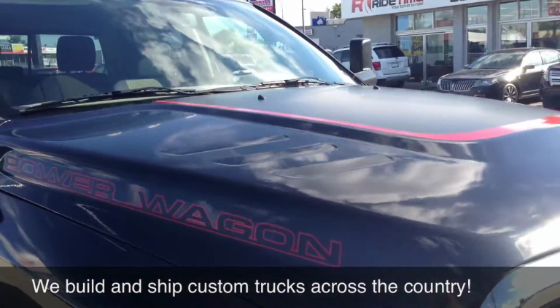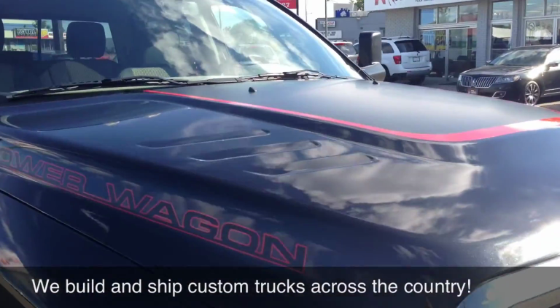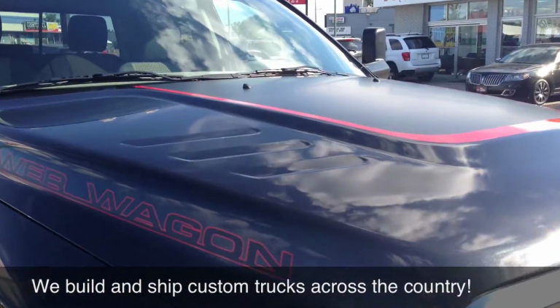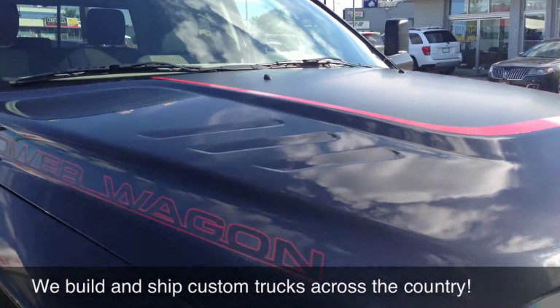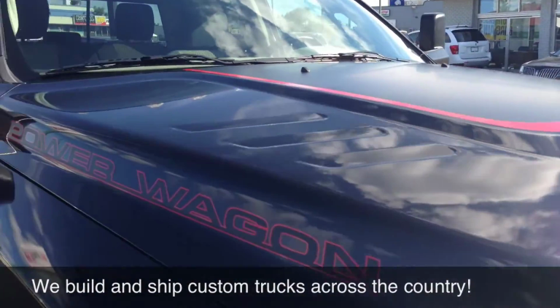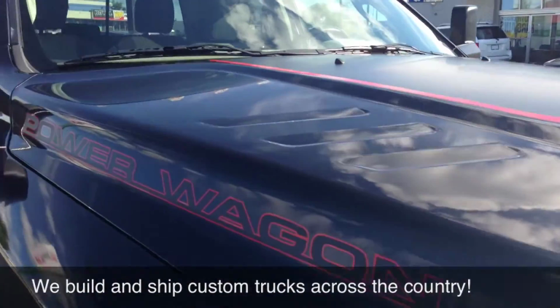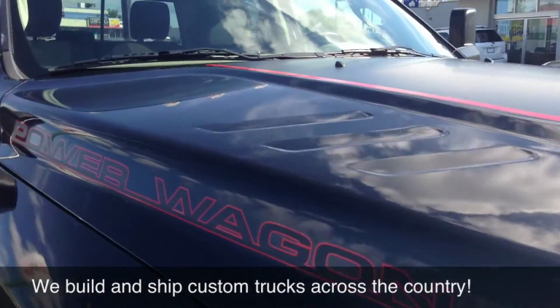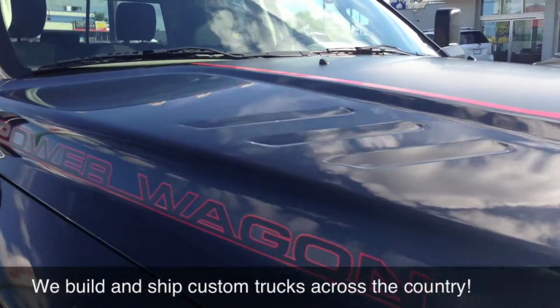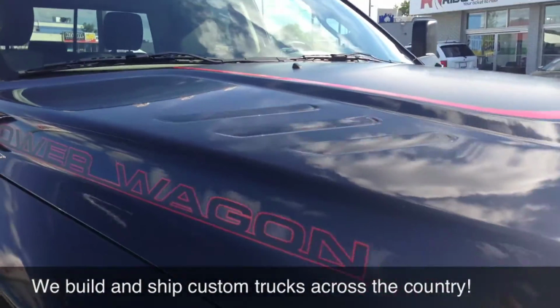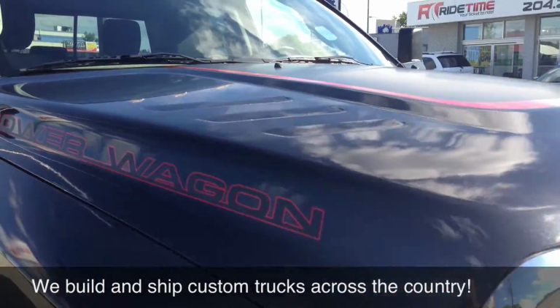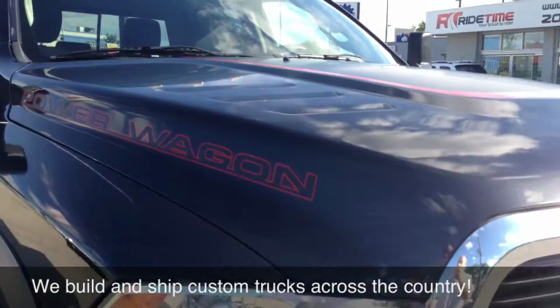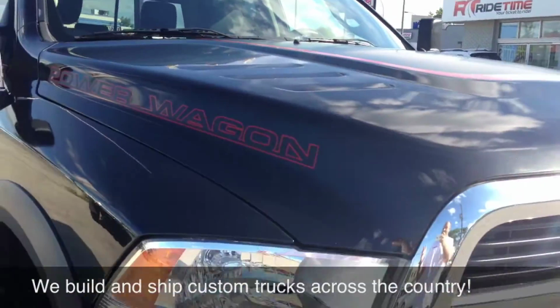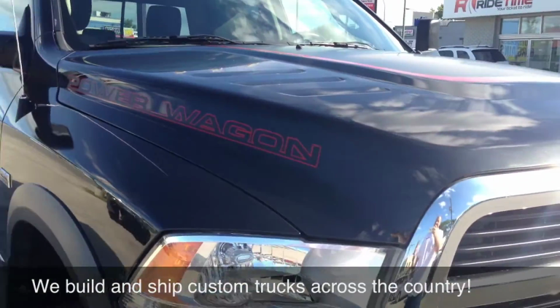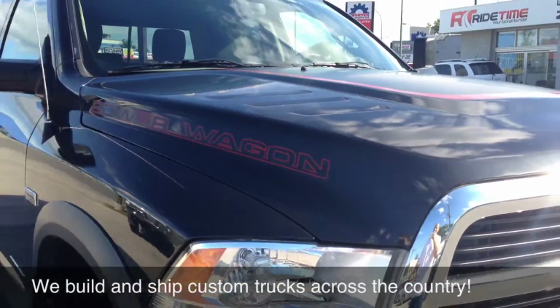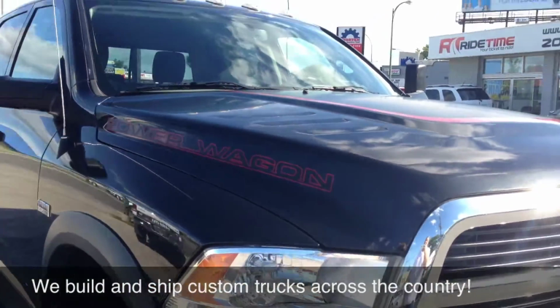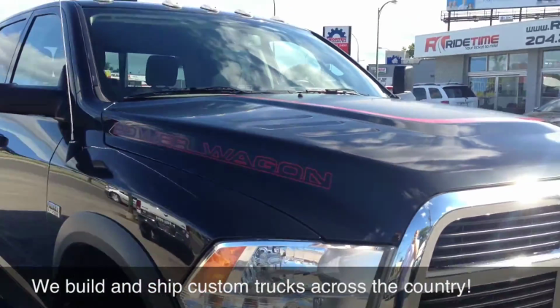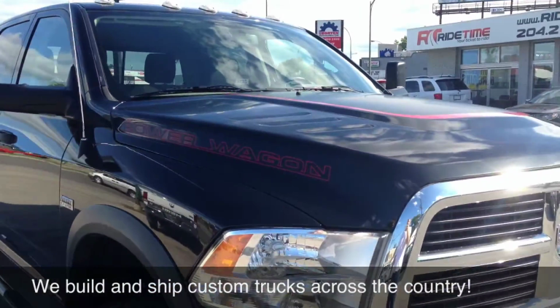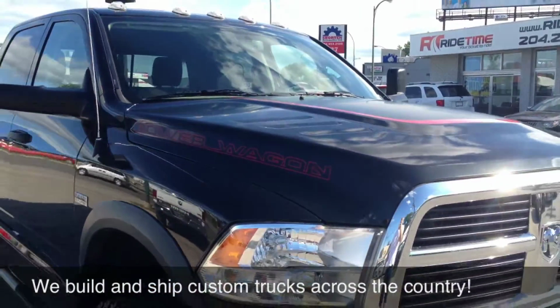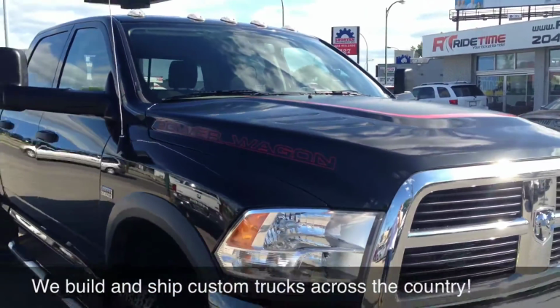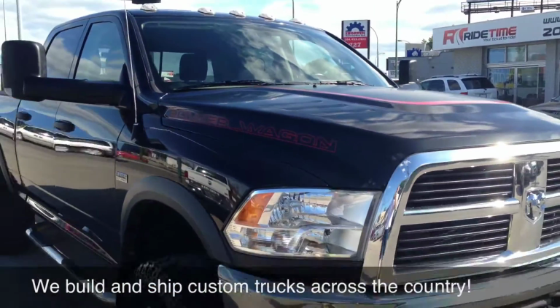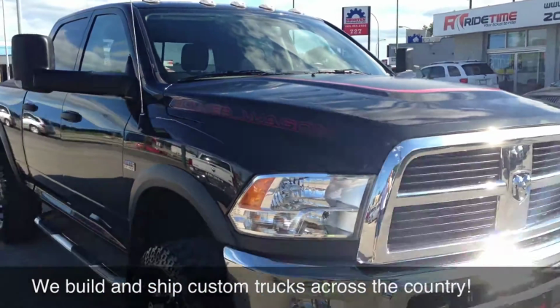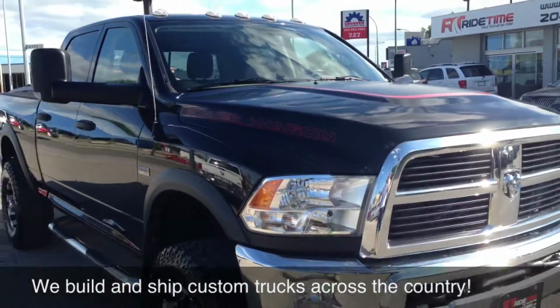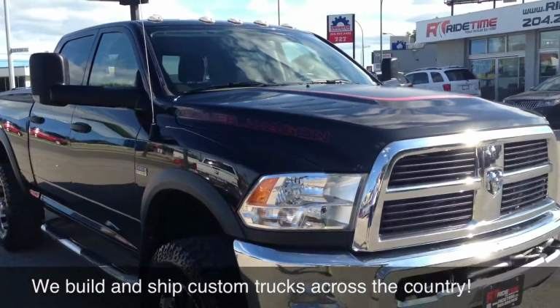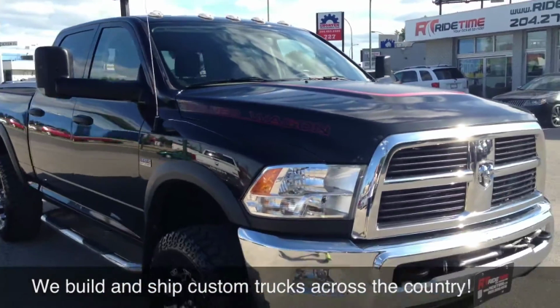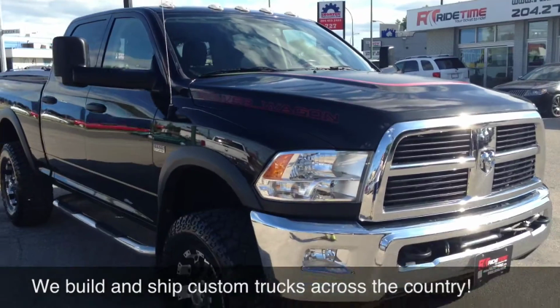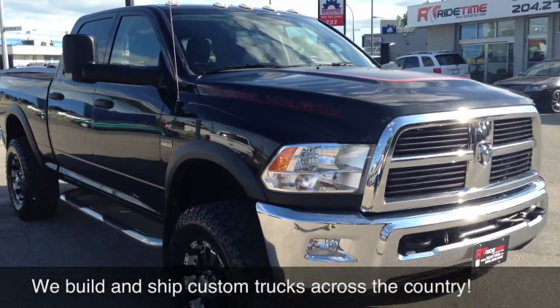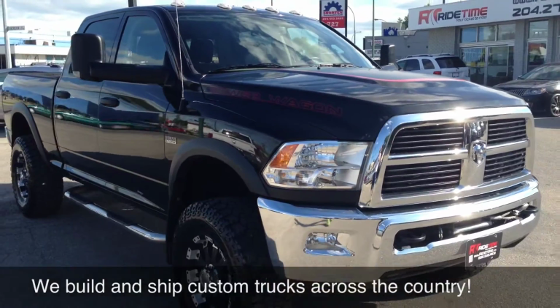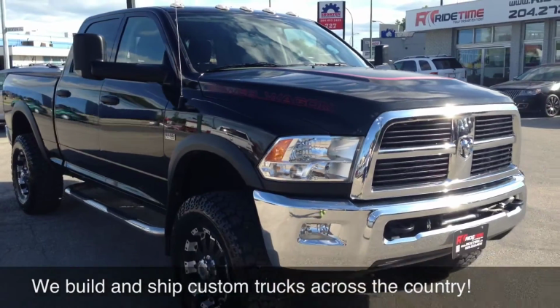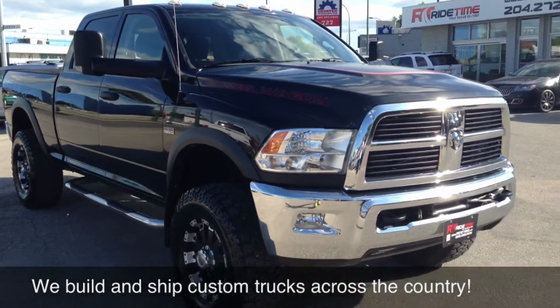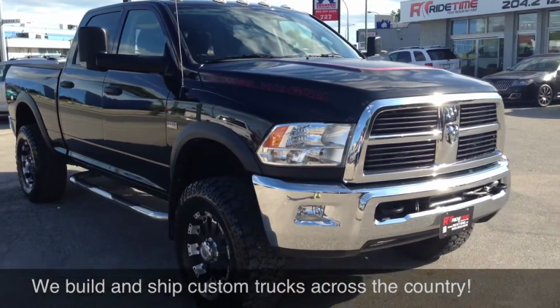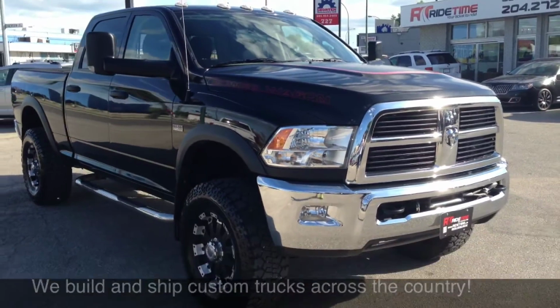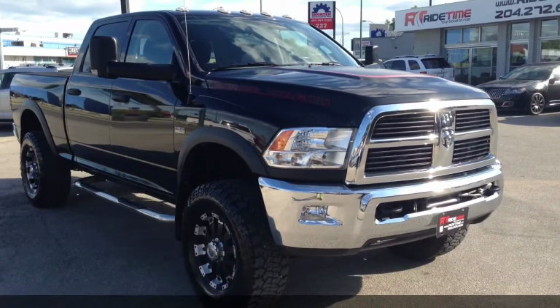The hood, the Power Wagon decals. This truck is amazing. Let's hop inside — I'll show you some of the features inside.